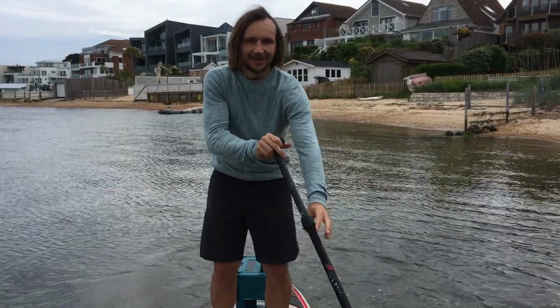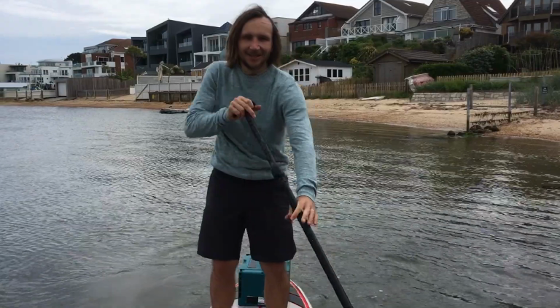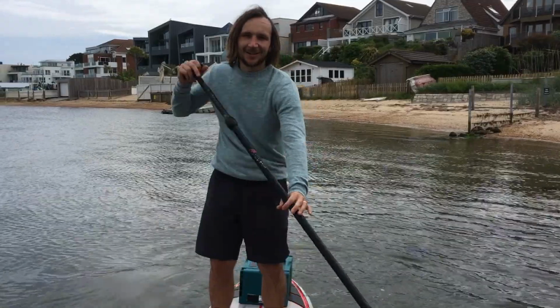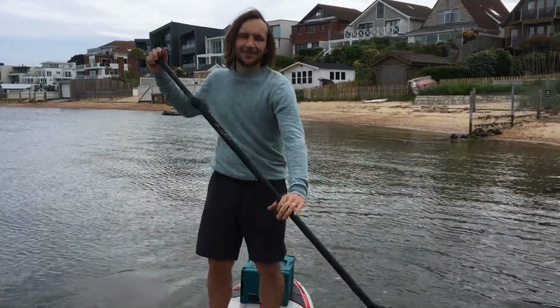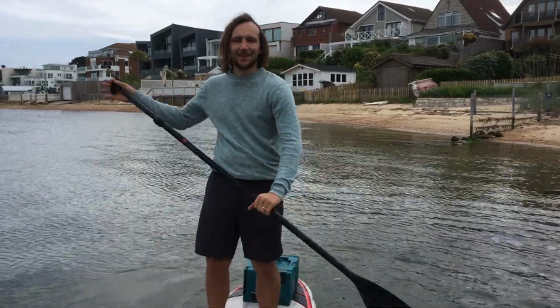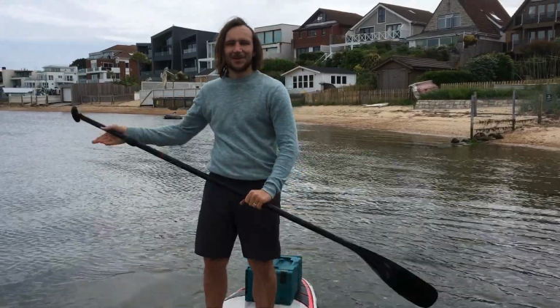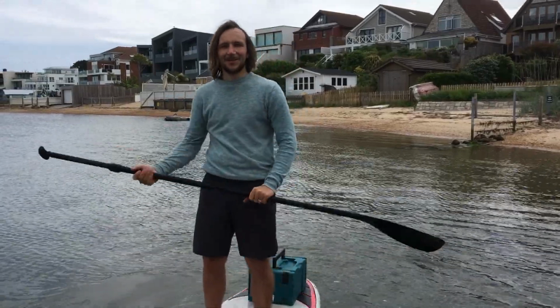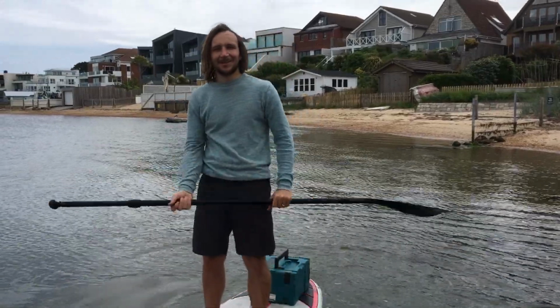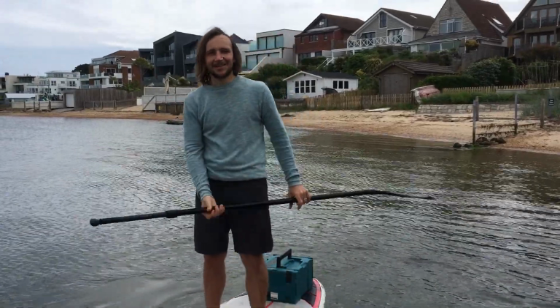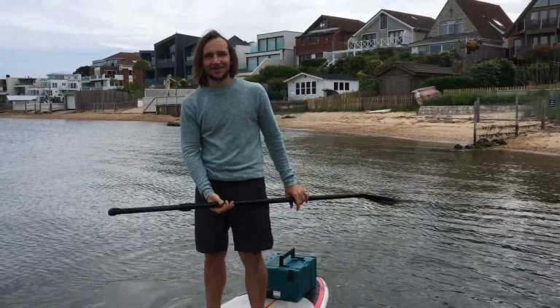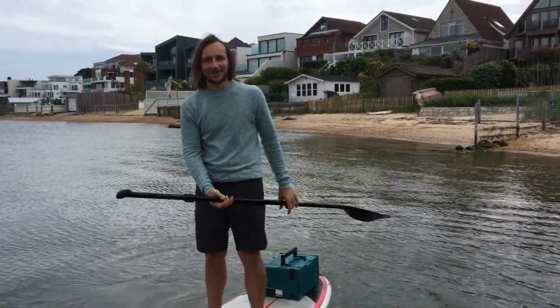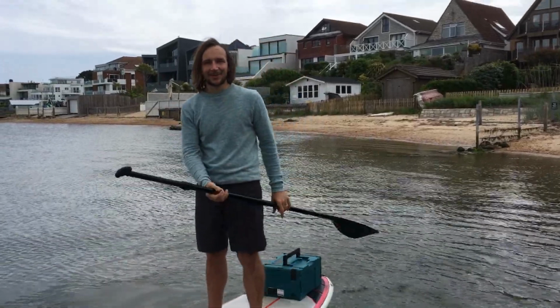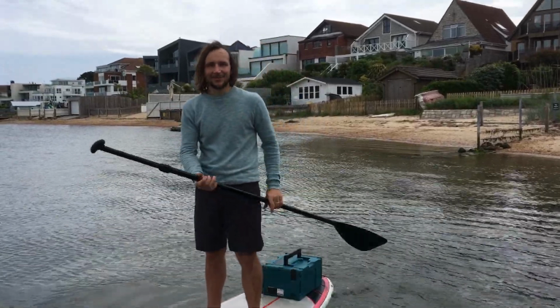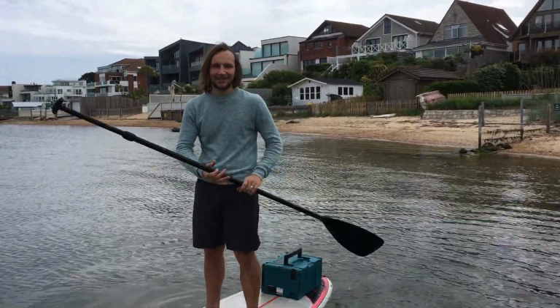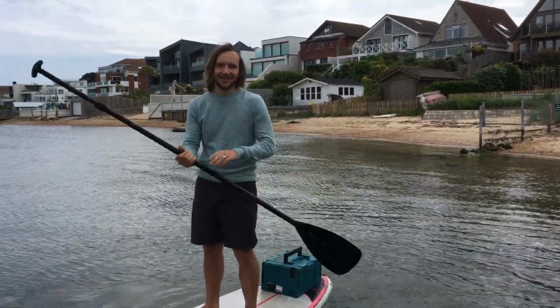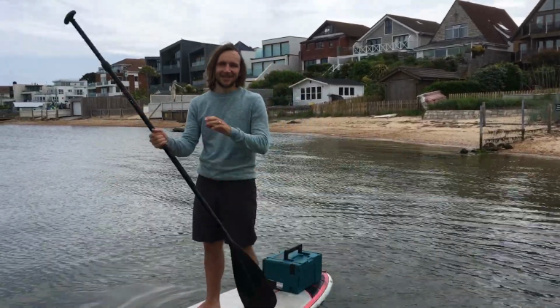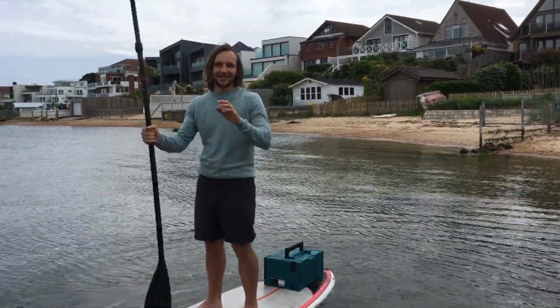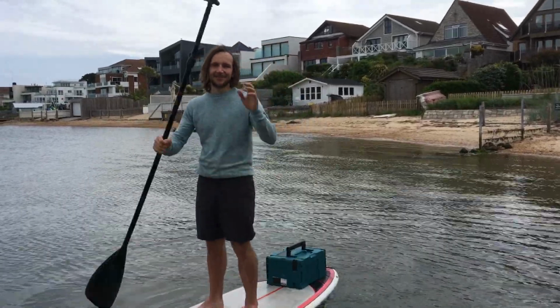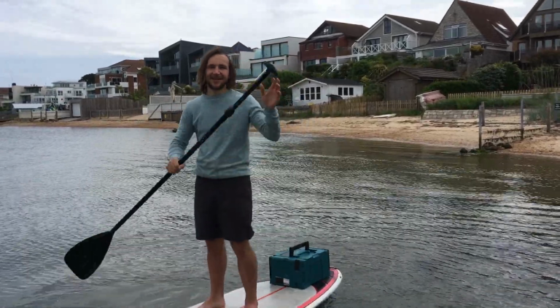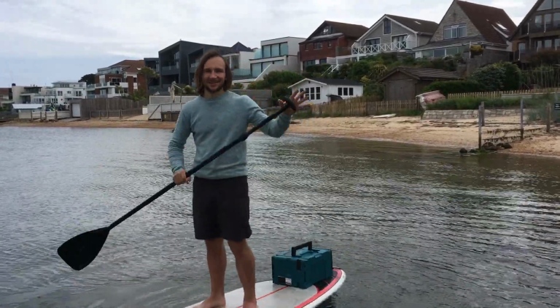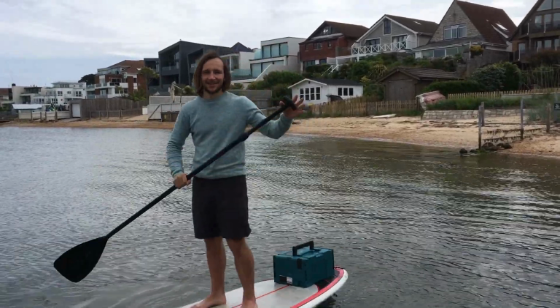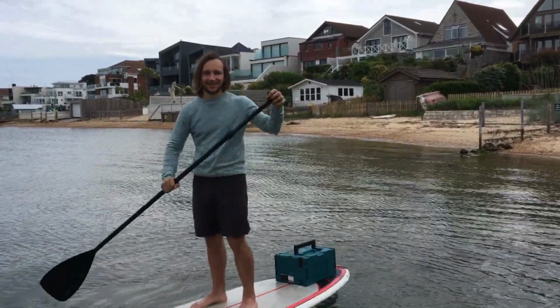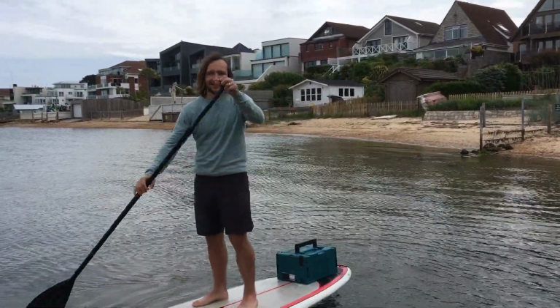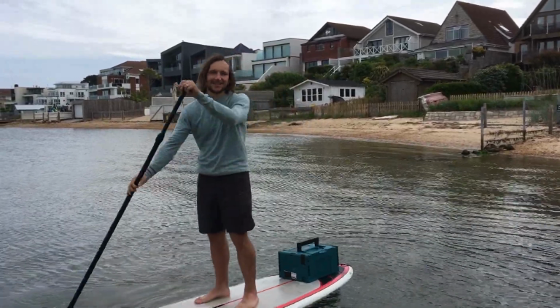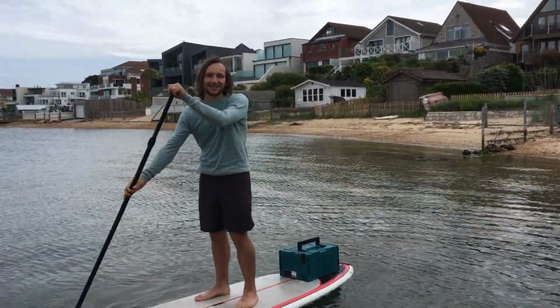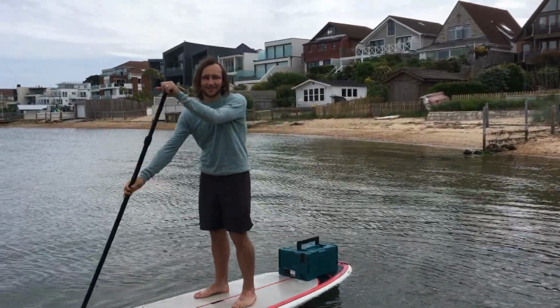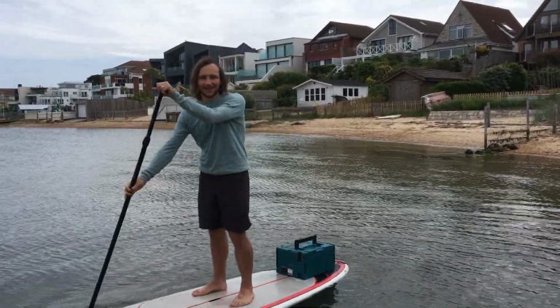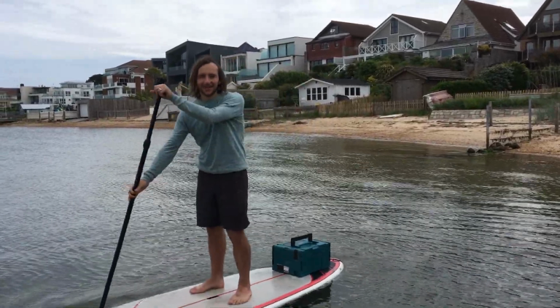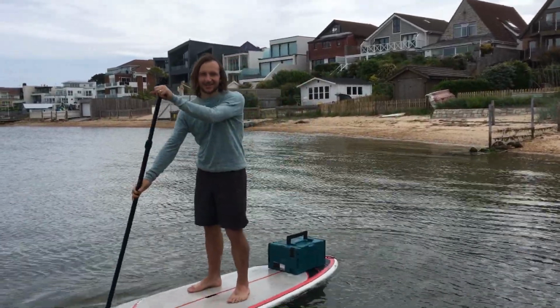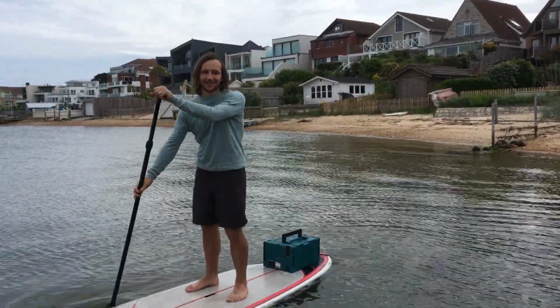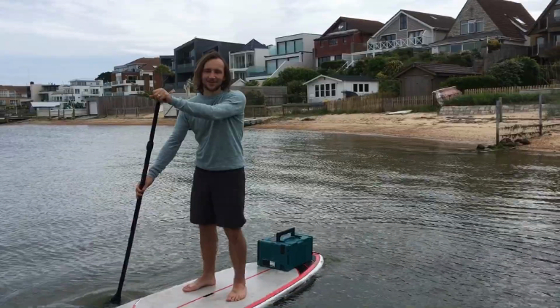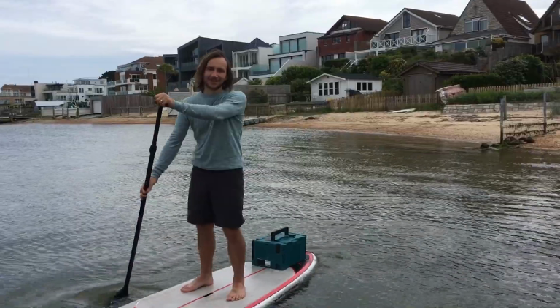I'm Sam Butemann and I turn my extreme ideas into reality, and this is my electric SUP board.